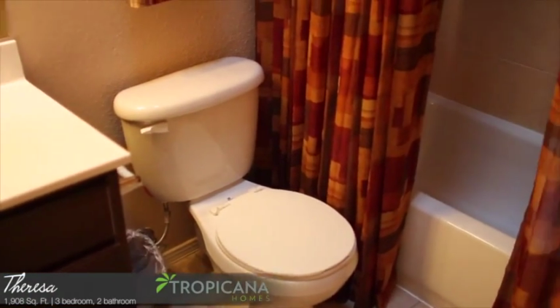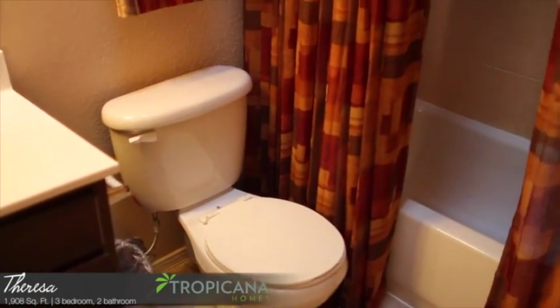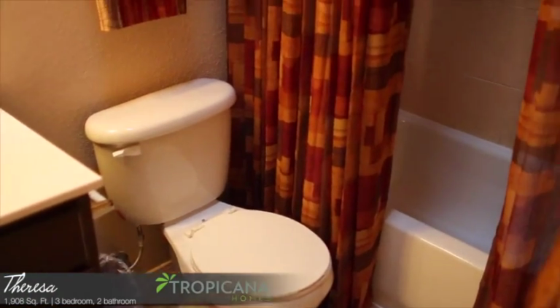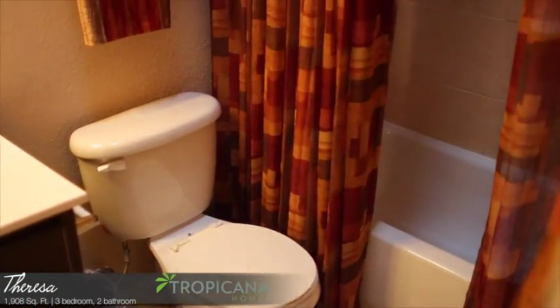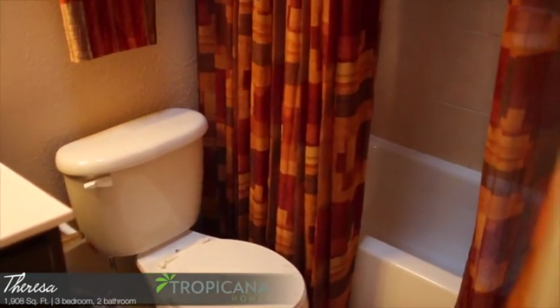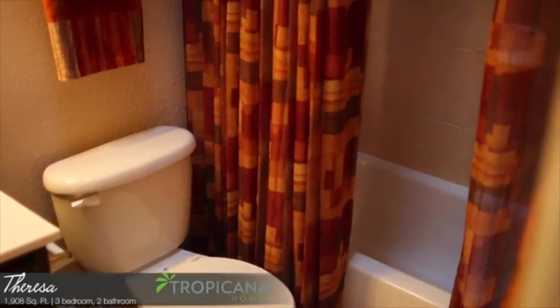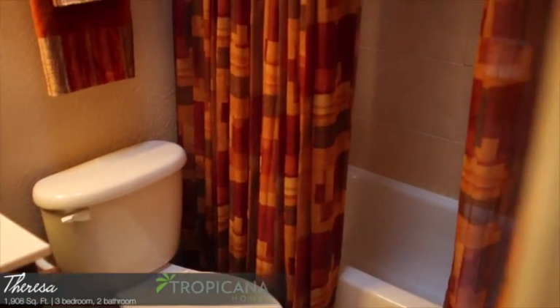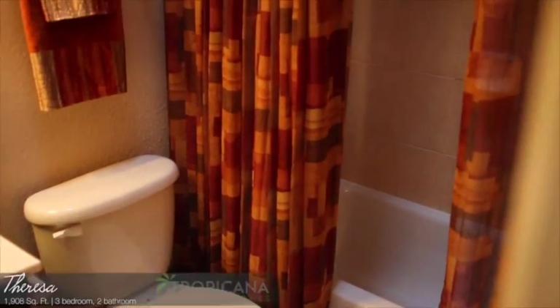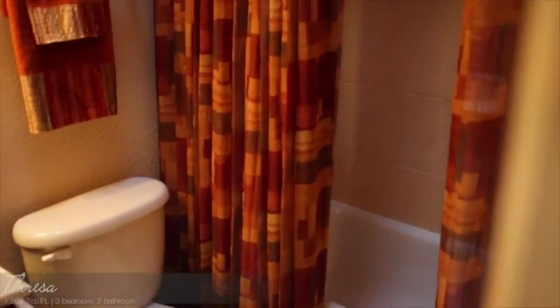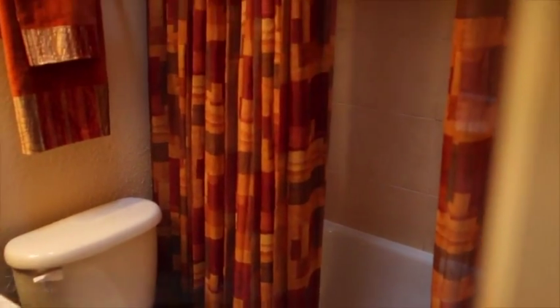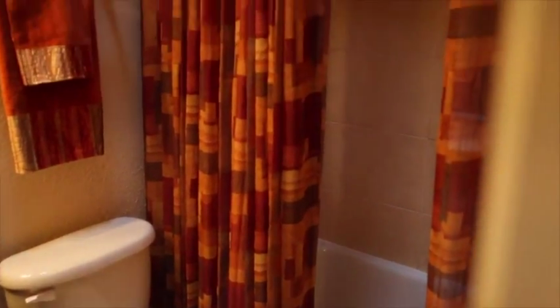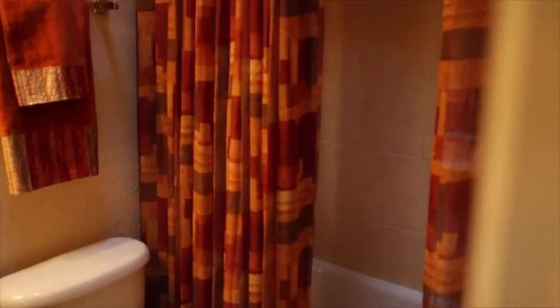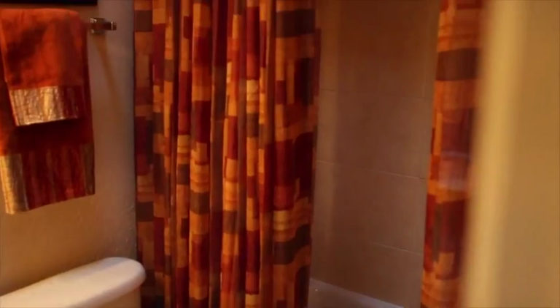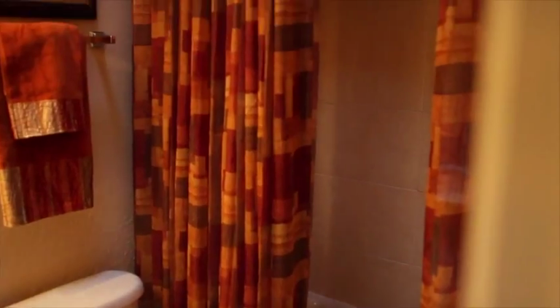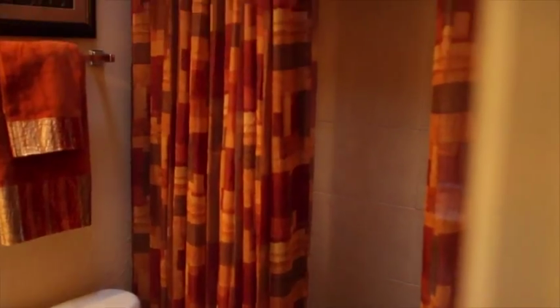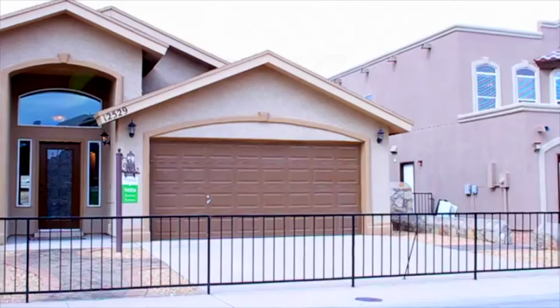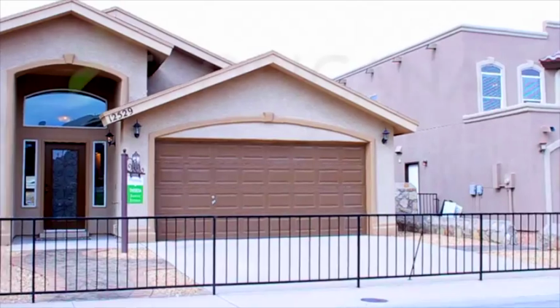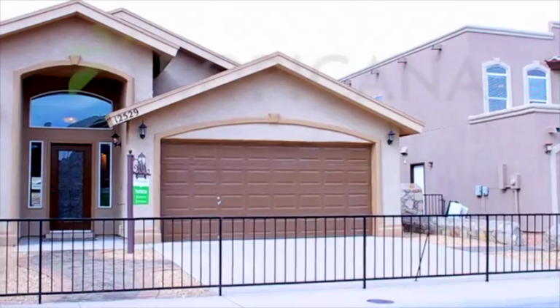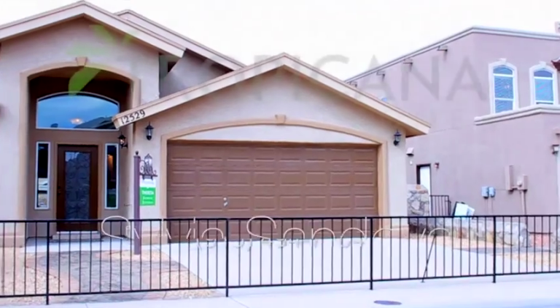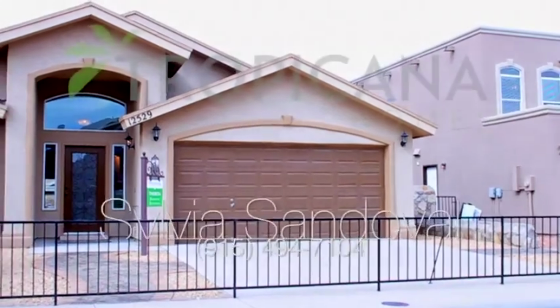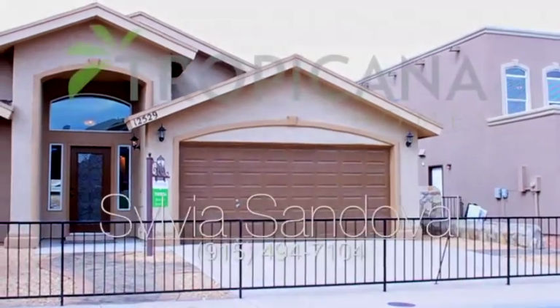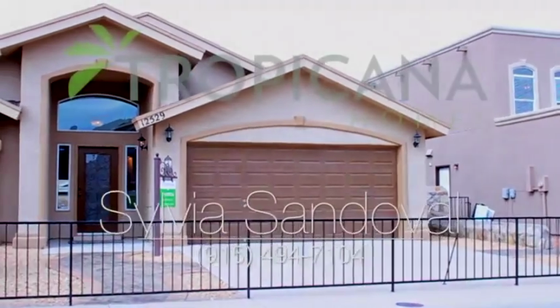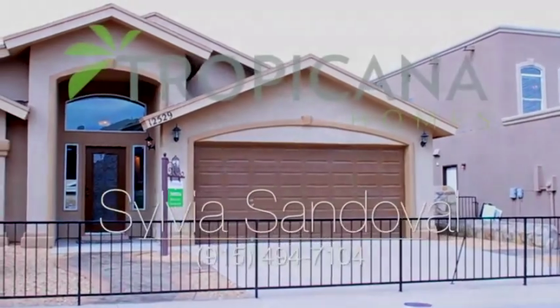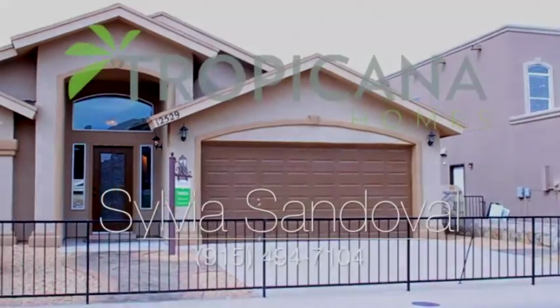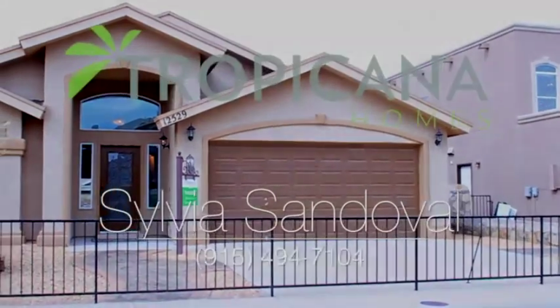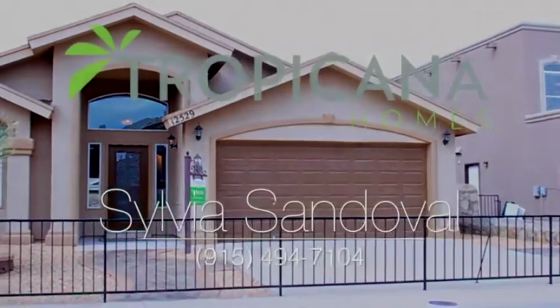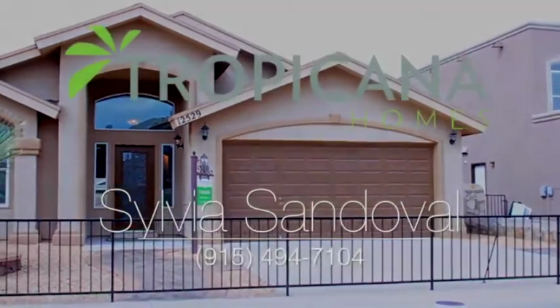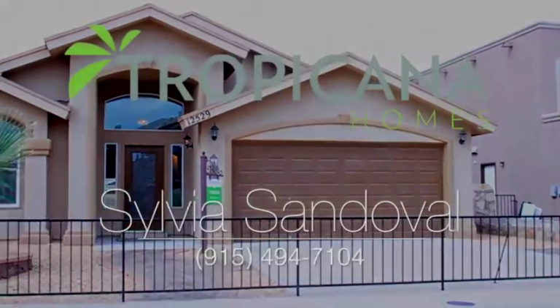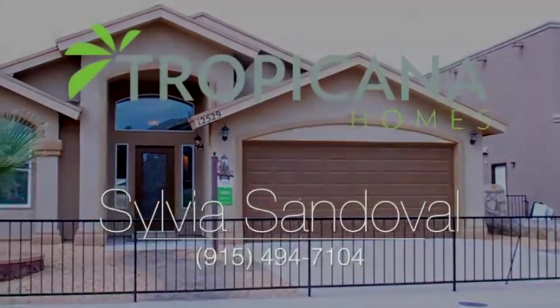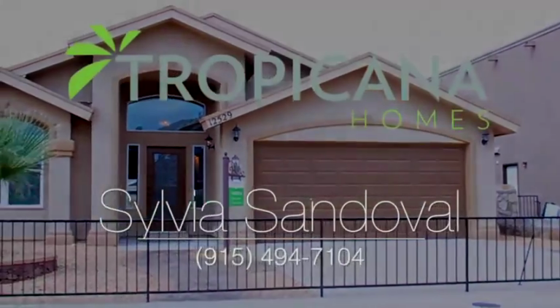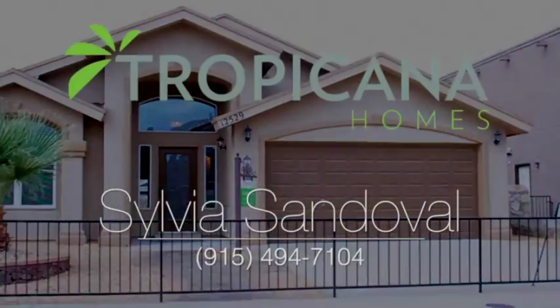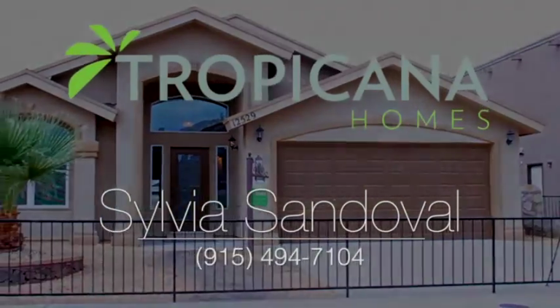For more information, please contact Sylvia Sandoval at Tropicana Homes.